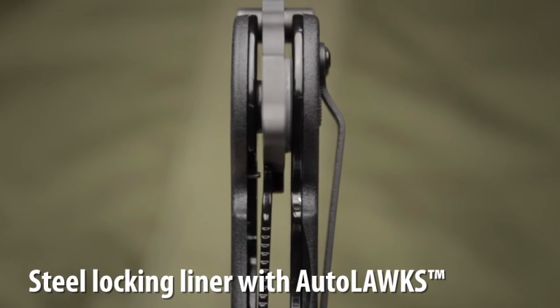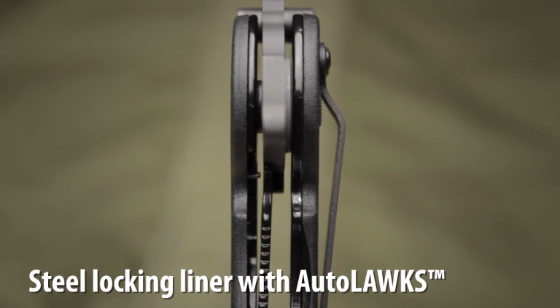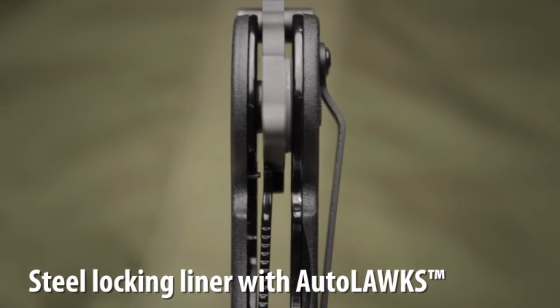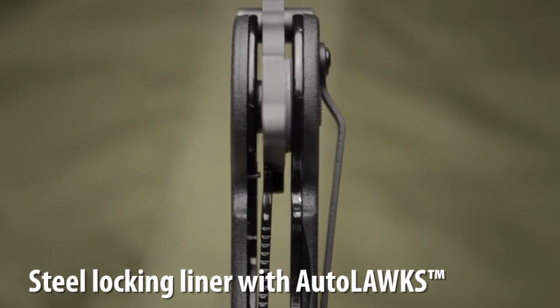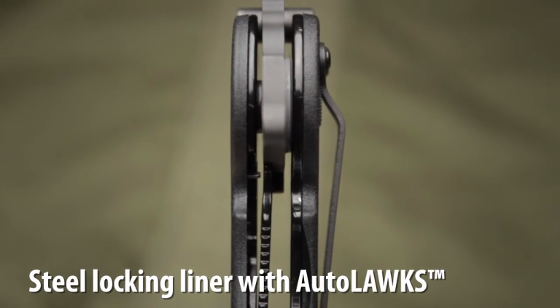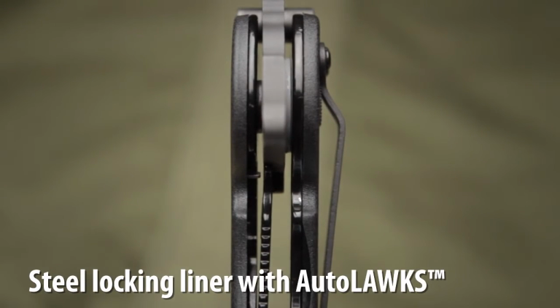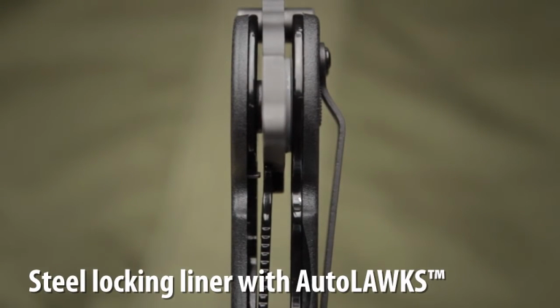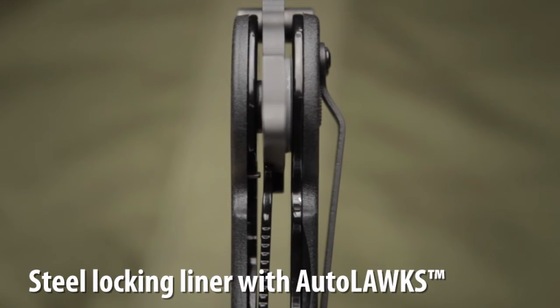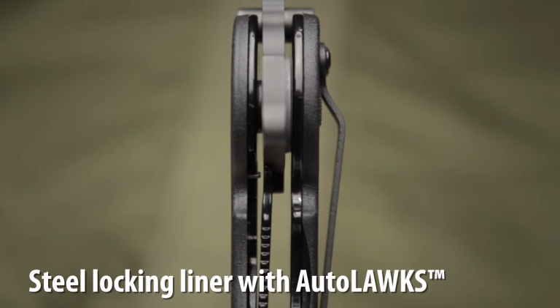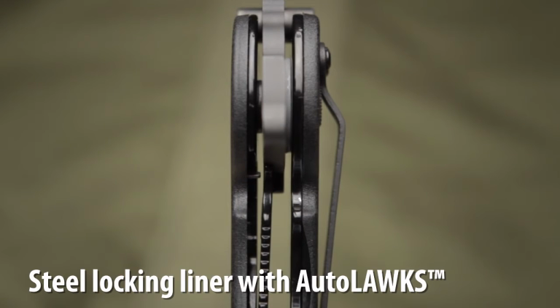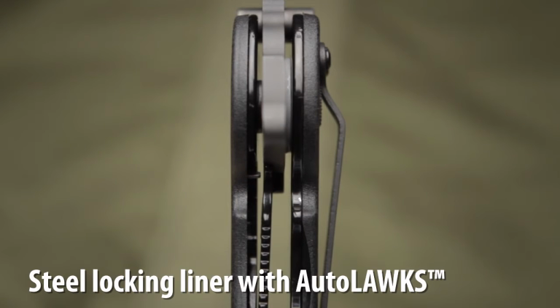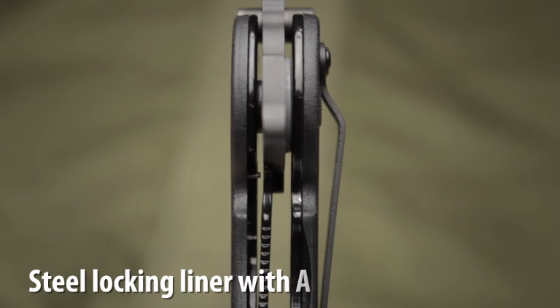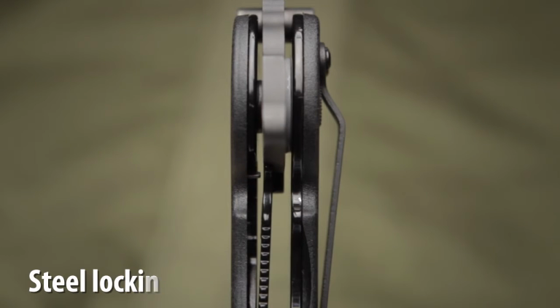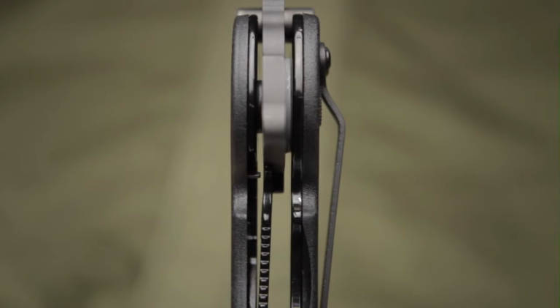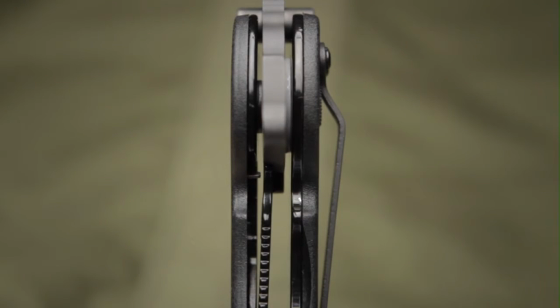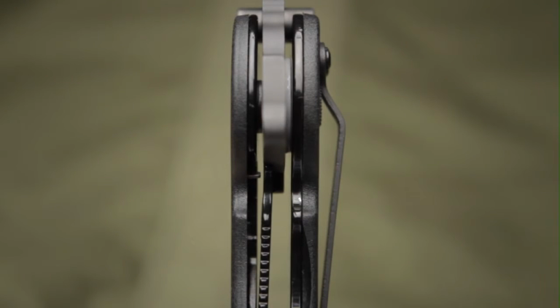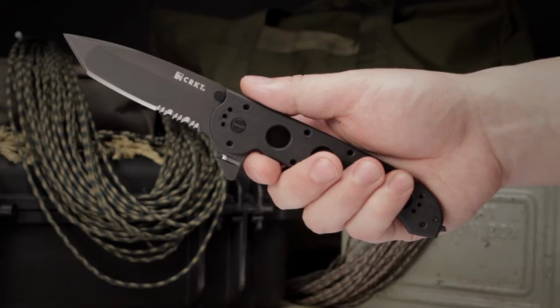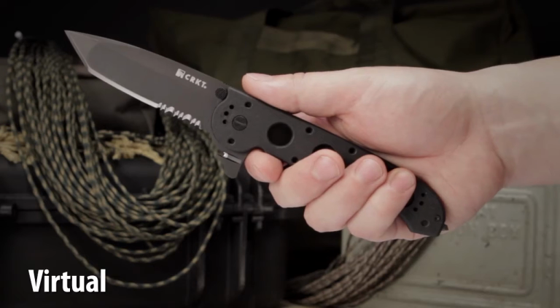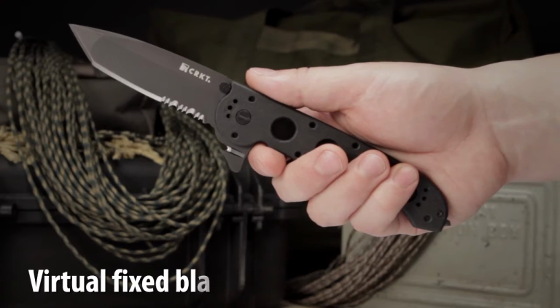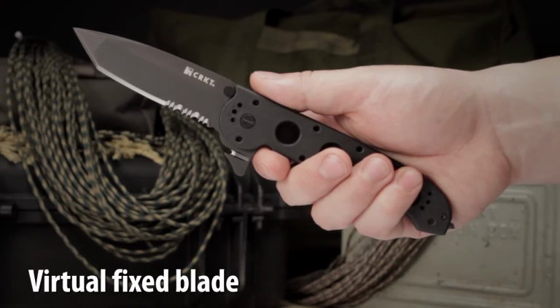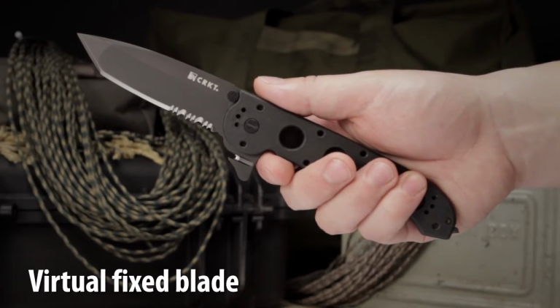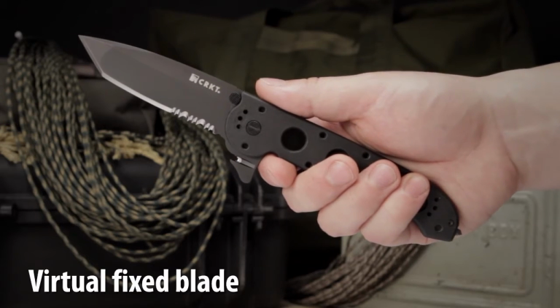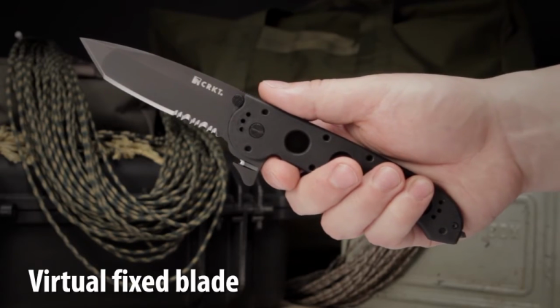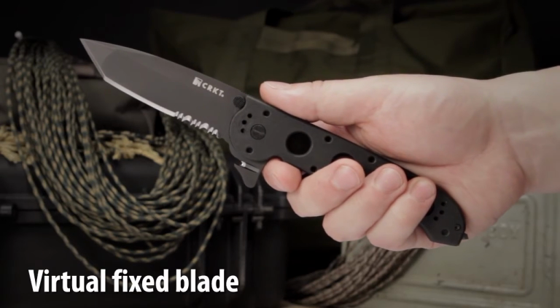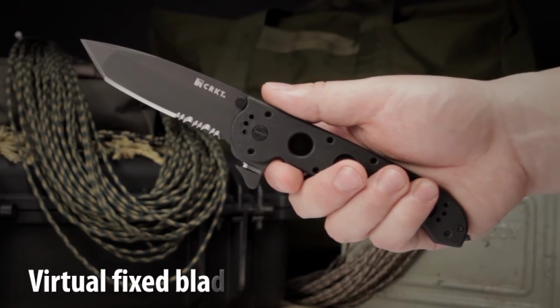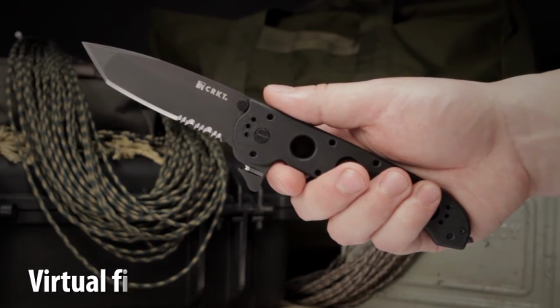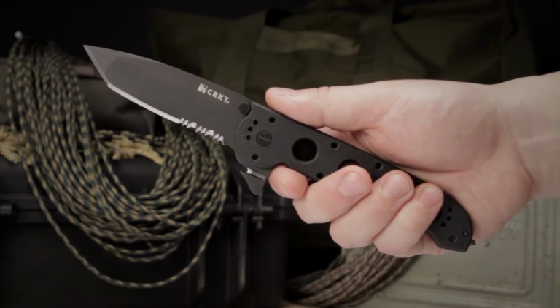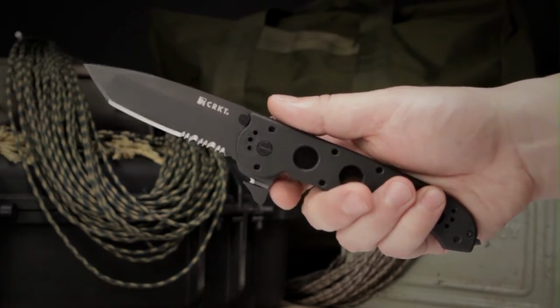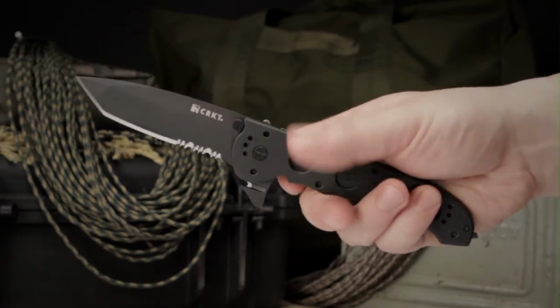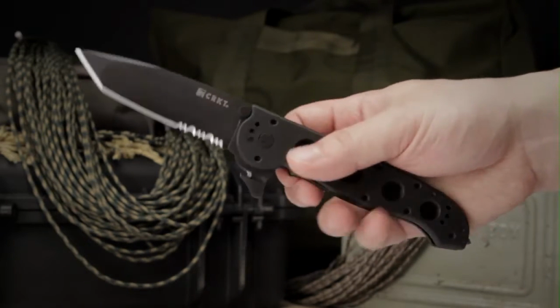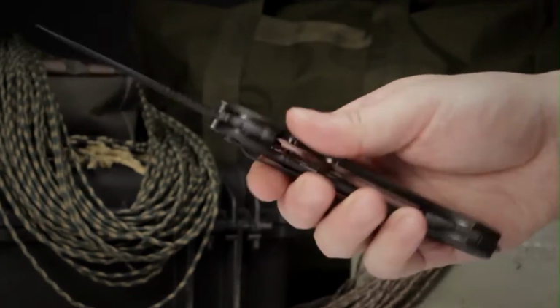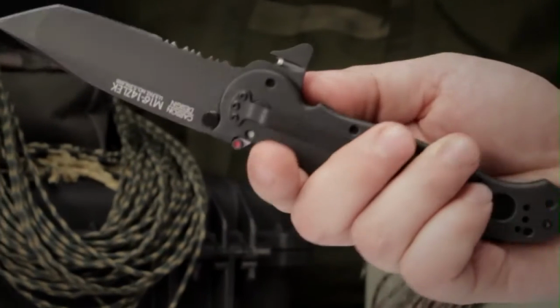It also has a stainless steel locking liner which, when used with our Autolock safety, automatically turns the folder into a virtual fixed blade.